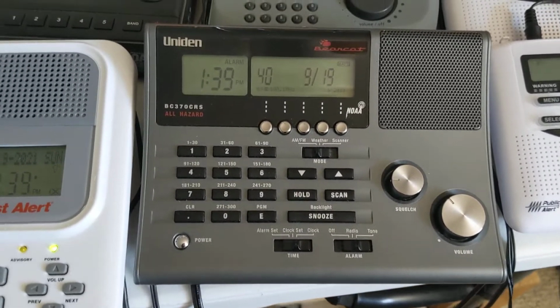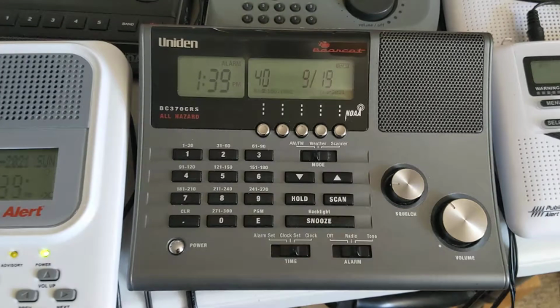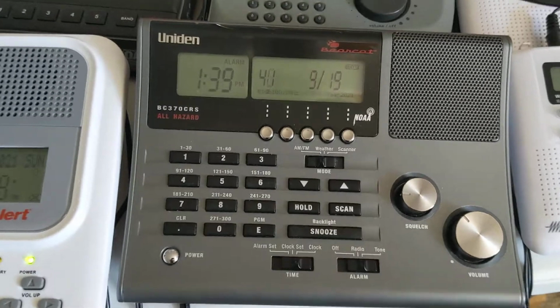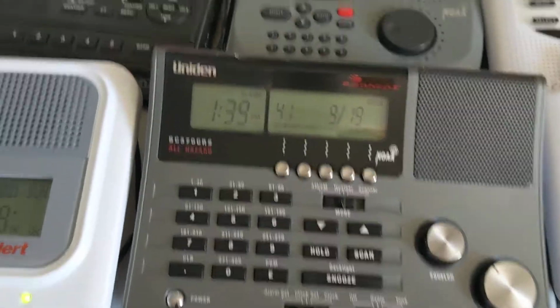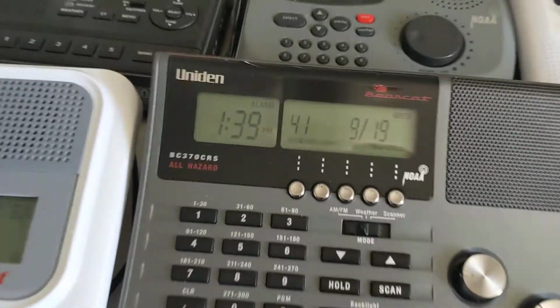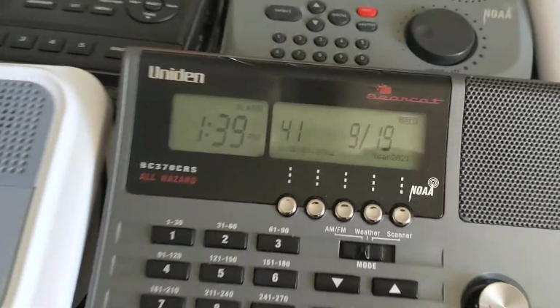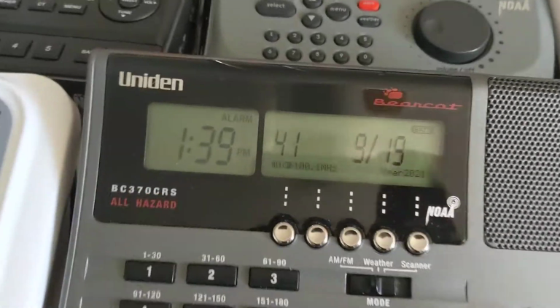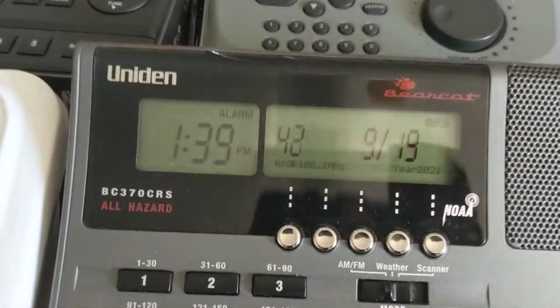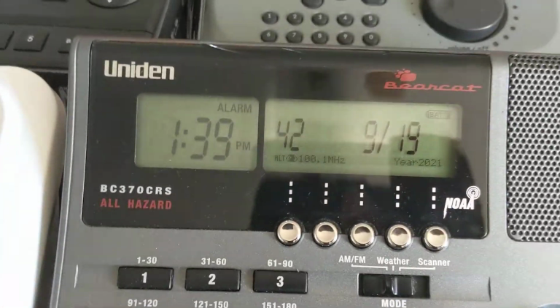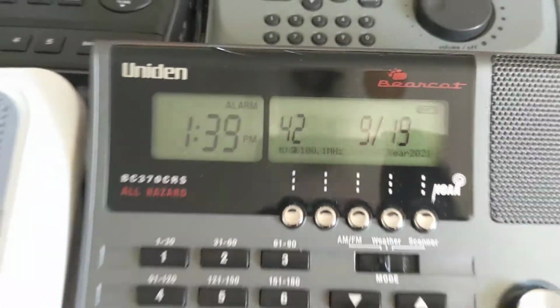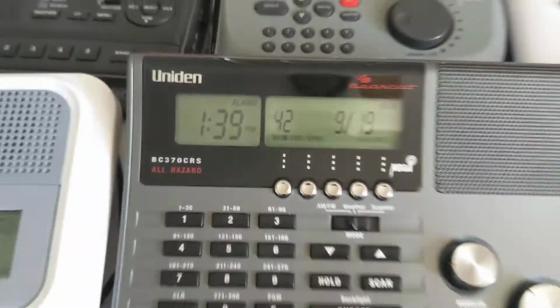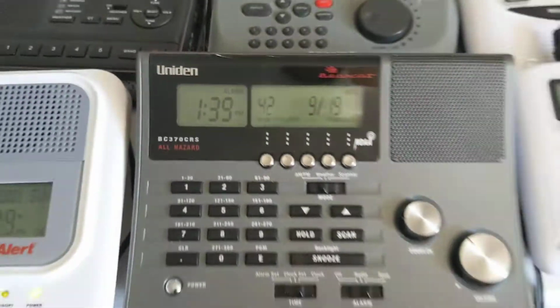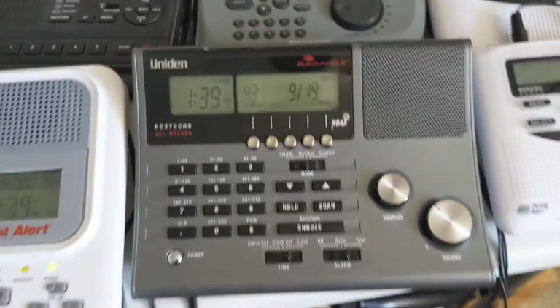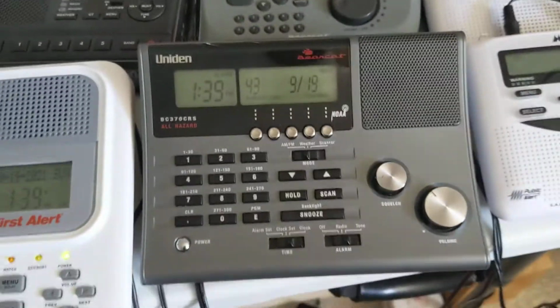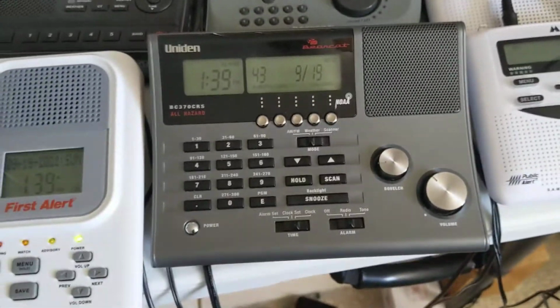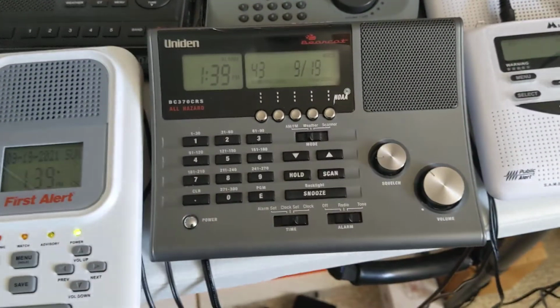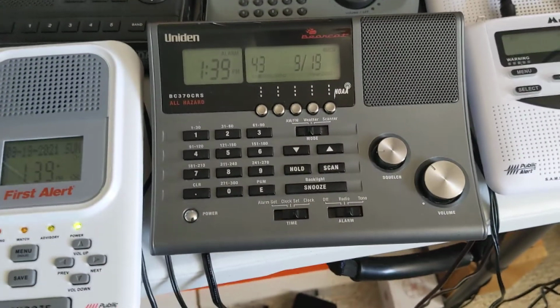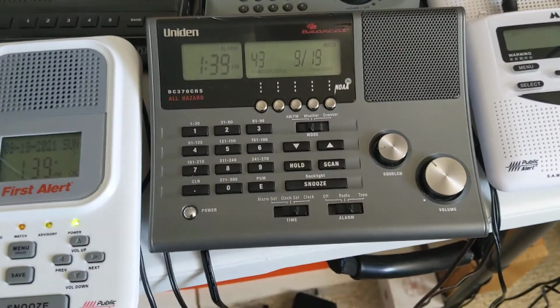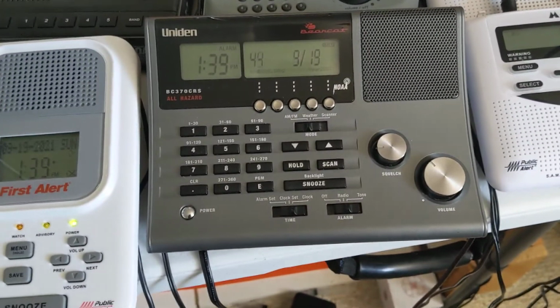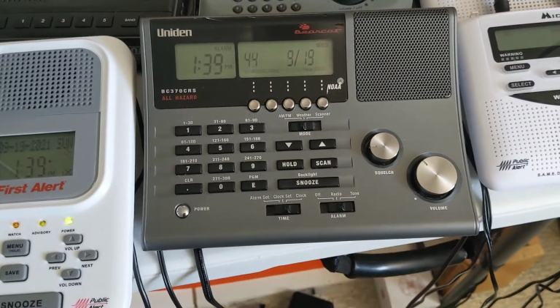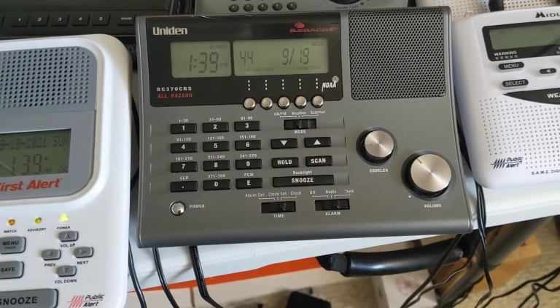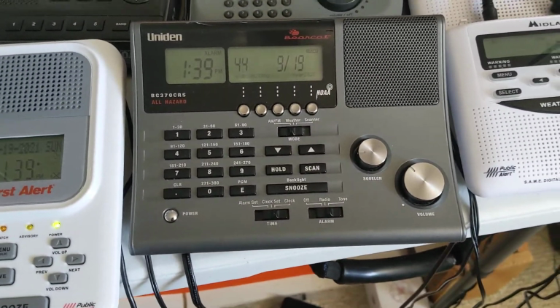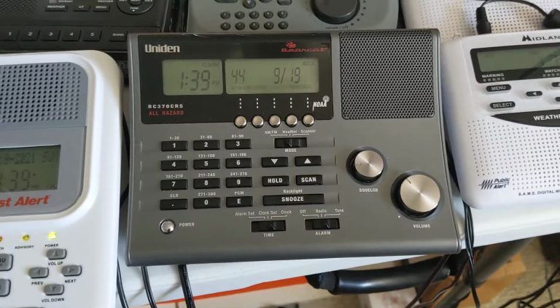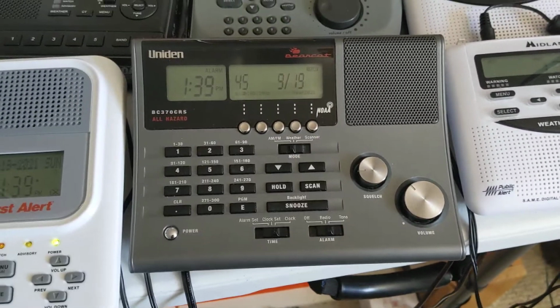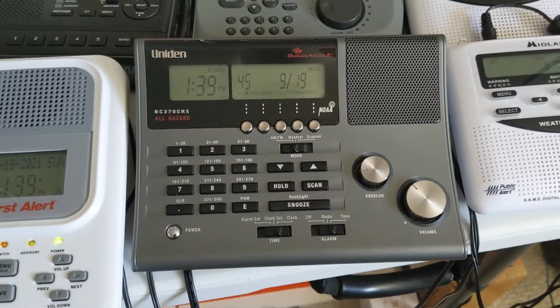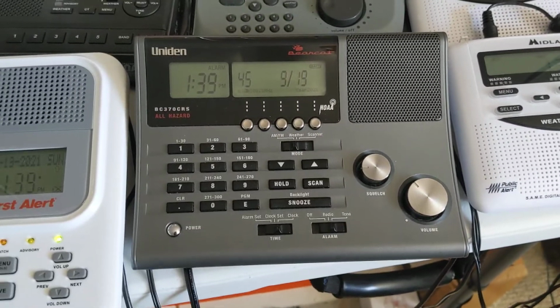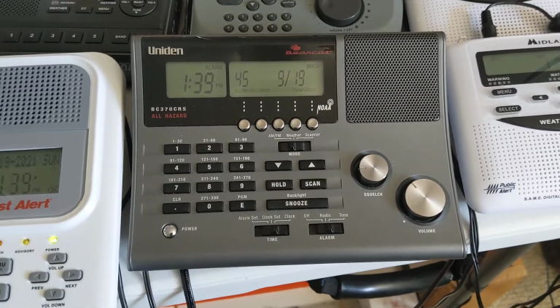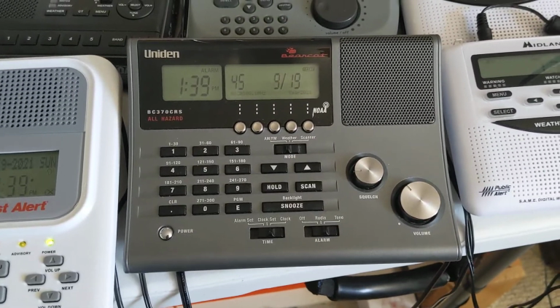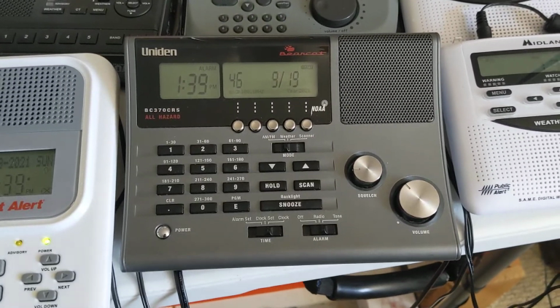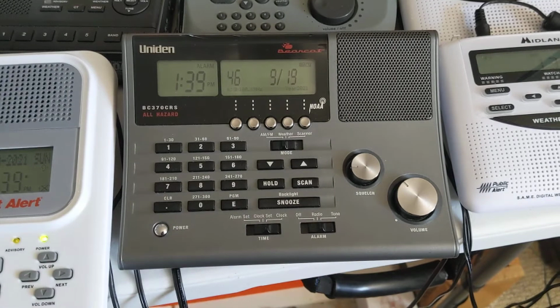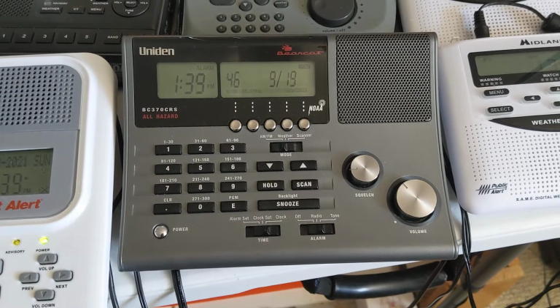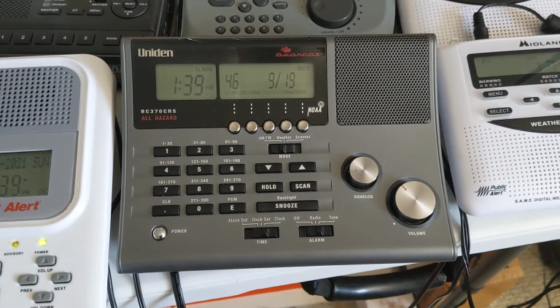In about 20 seconds, as you can see from the time, it will go off.